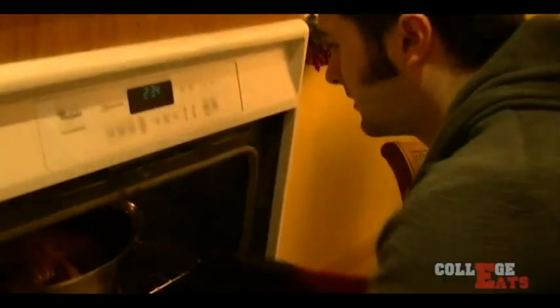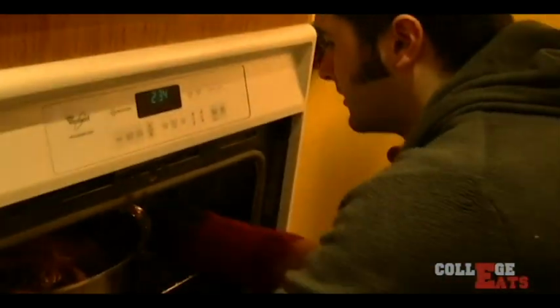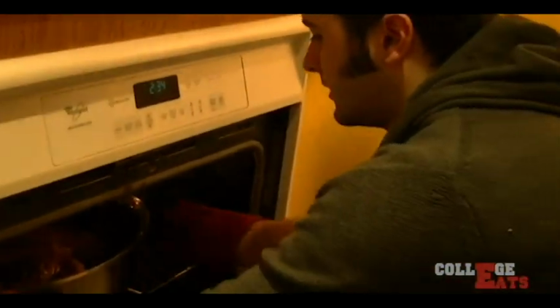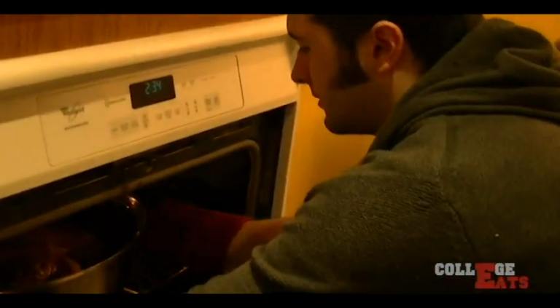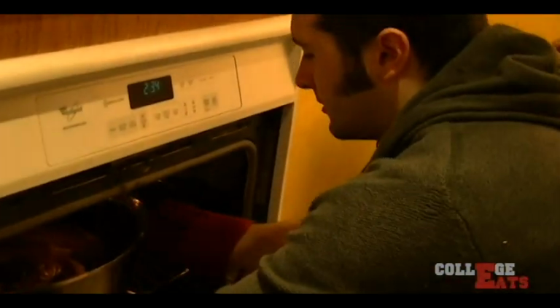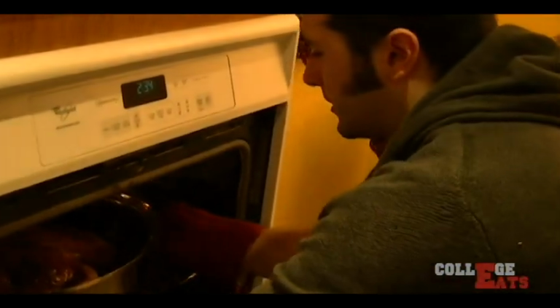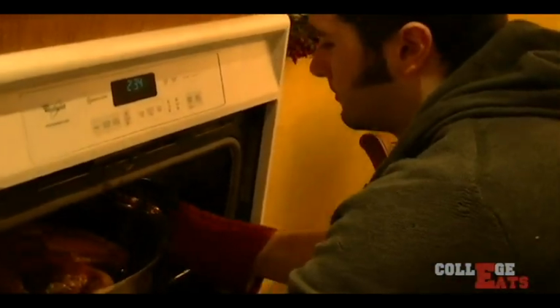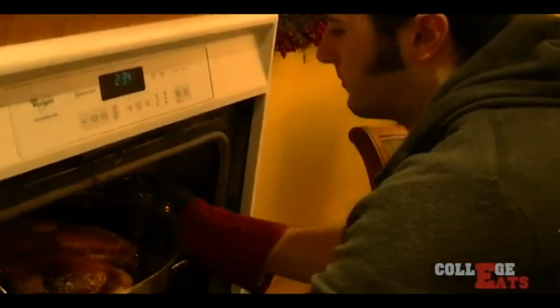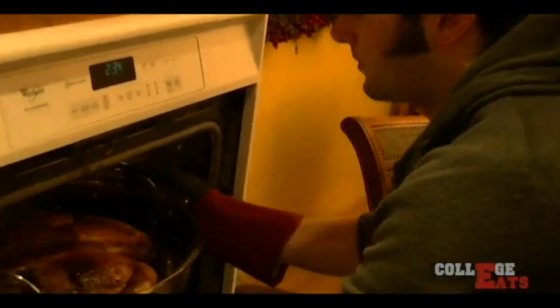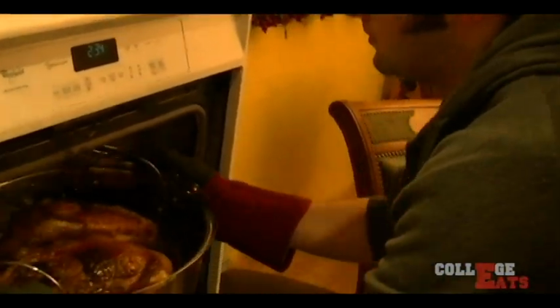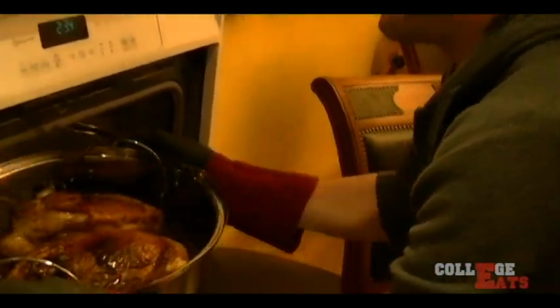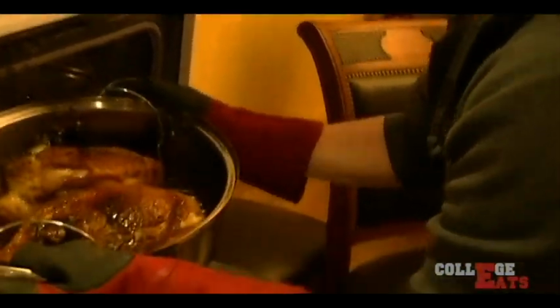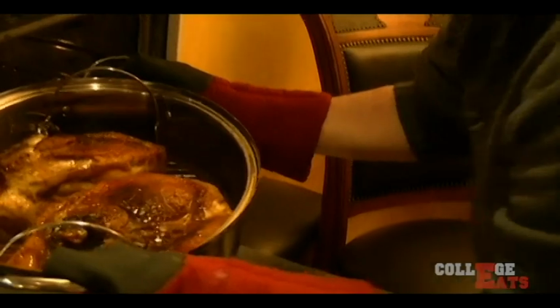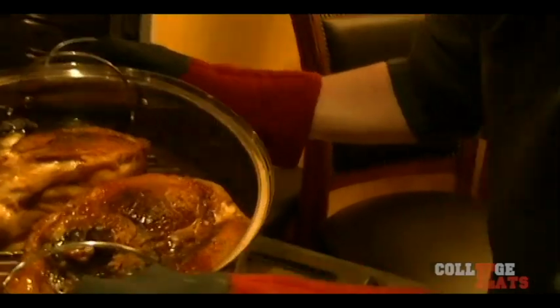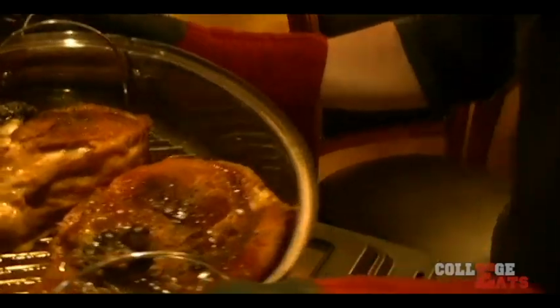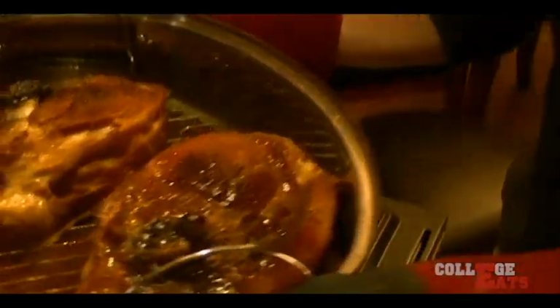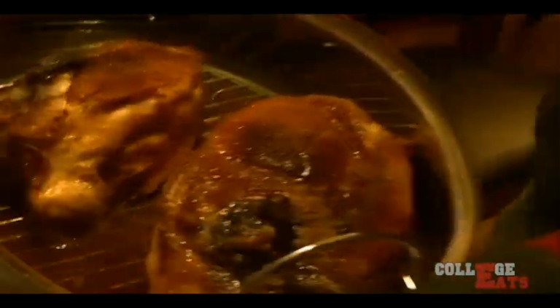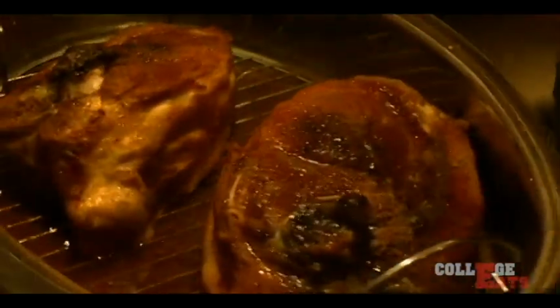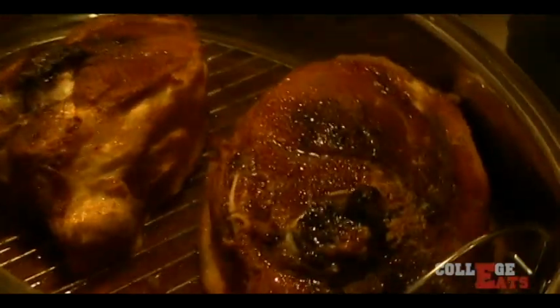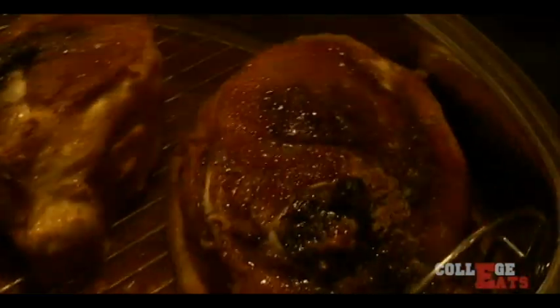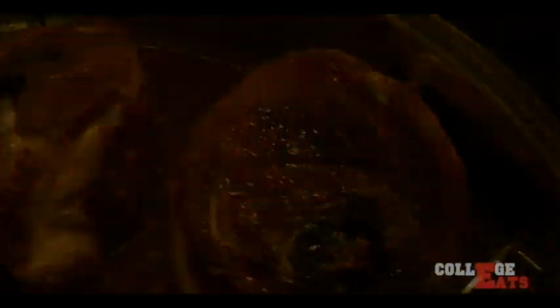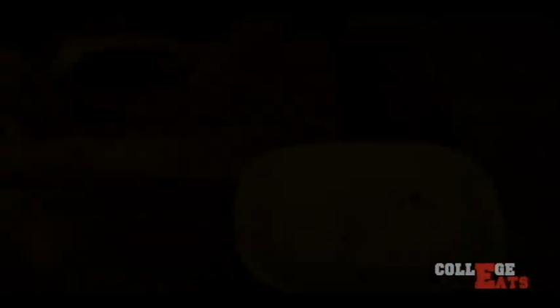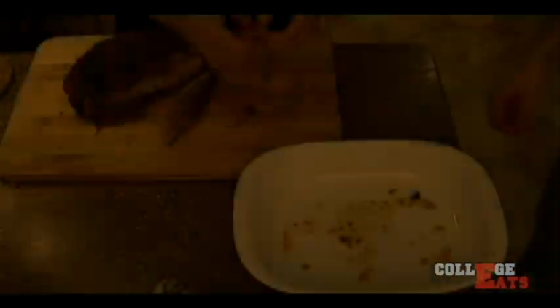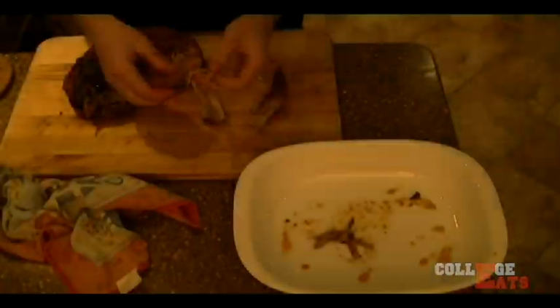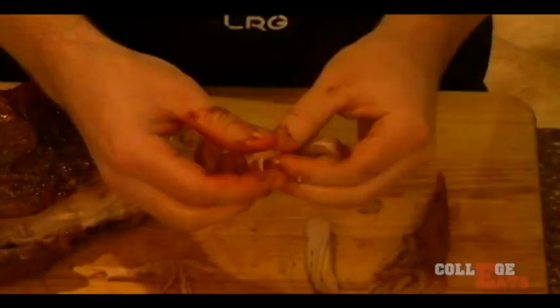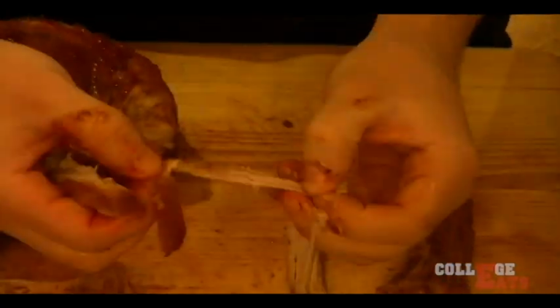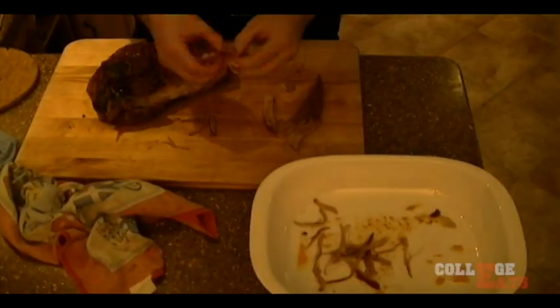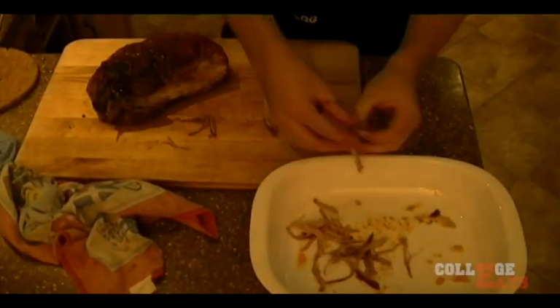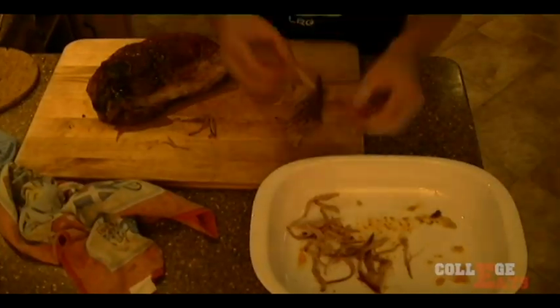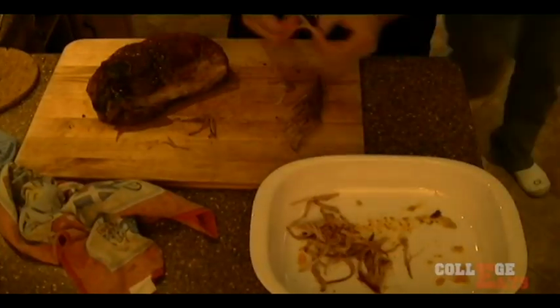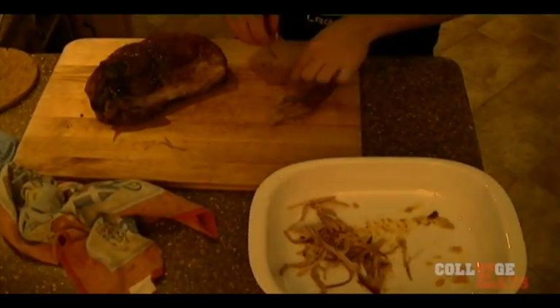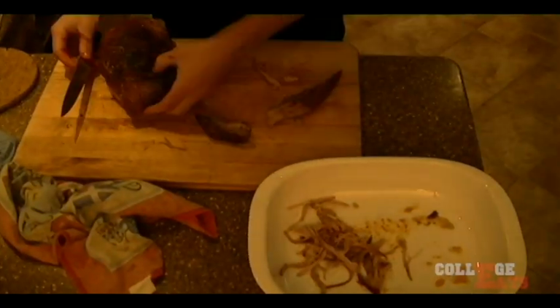Time to go get drunk, play video games, or go to class — I don't know. Pork out of the oven now, 8 hours later.